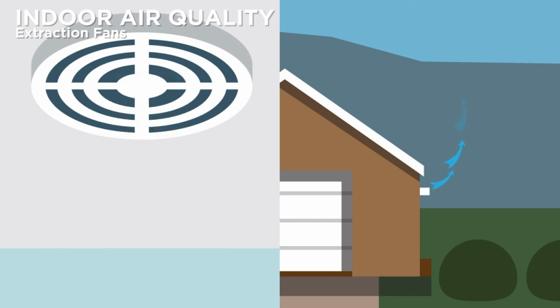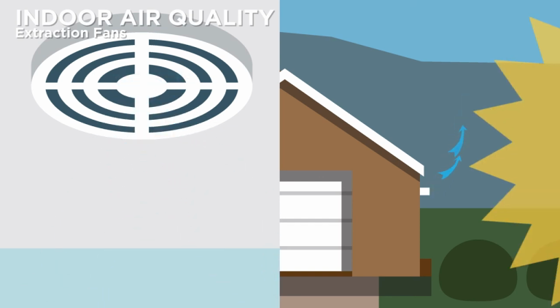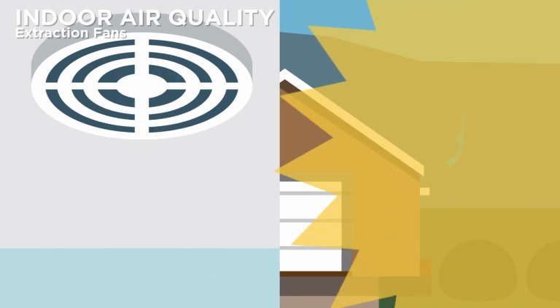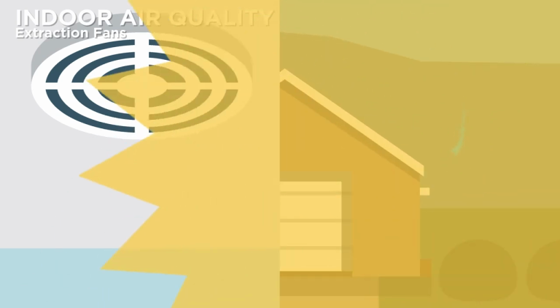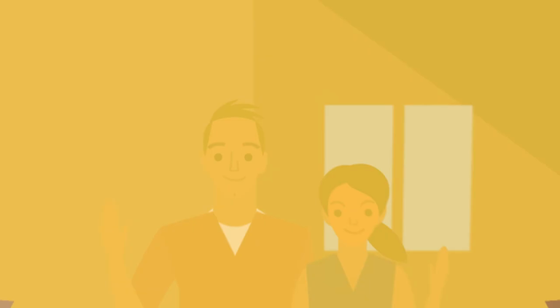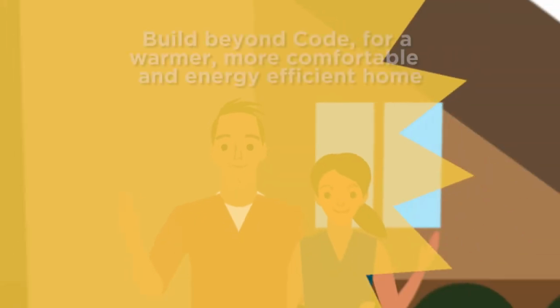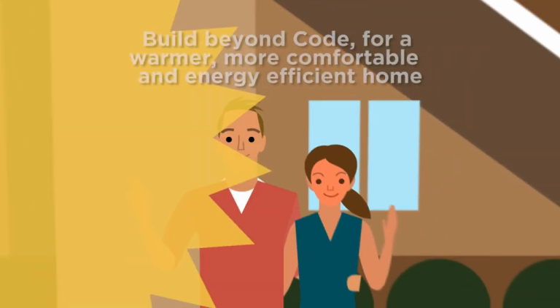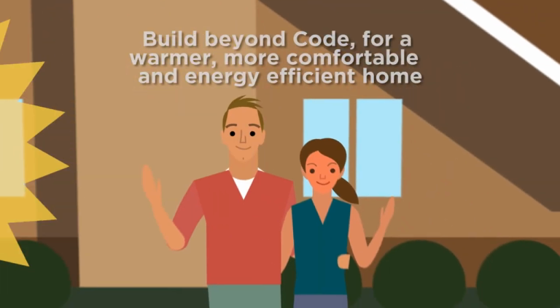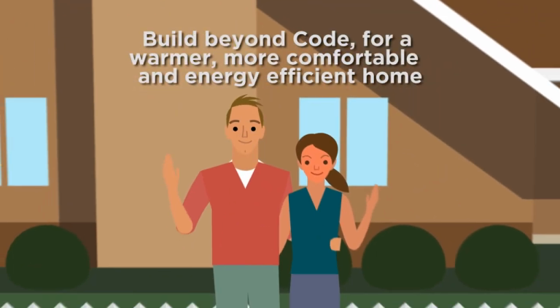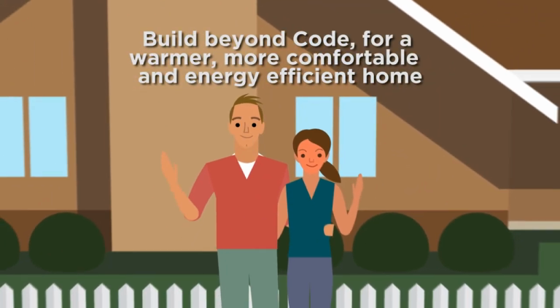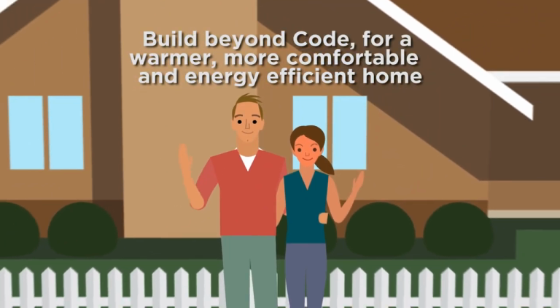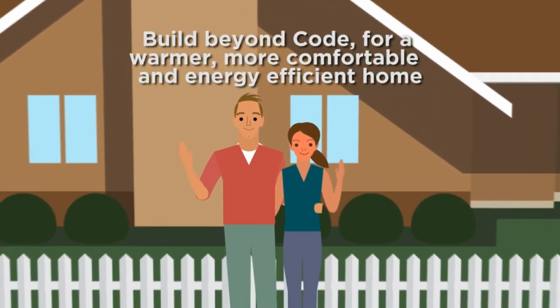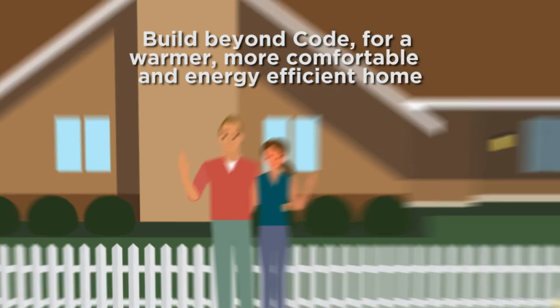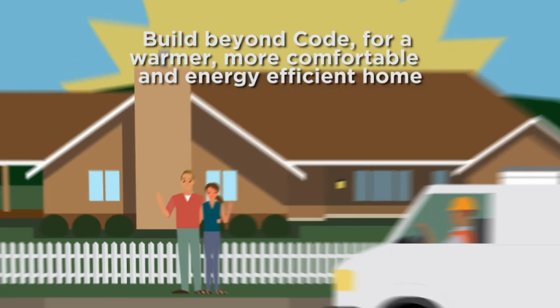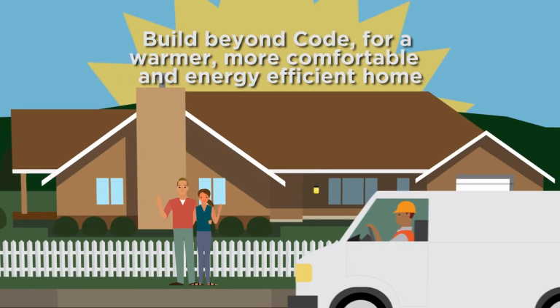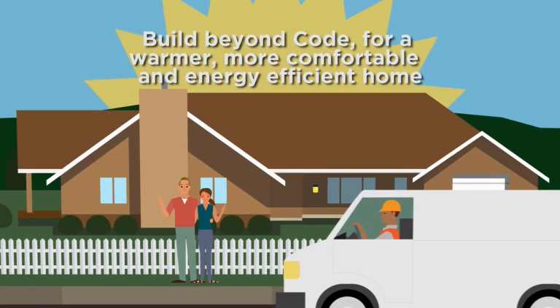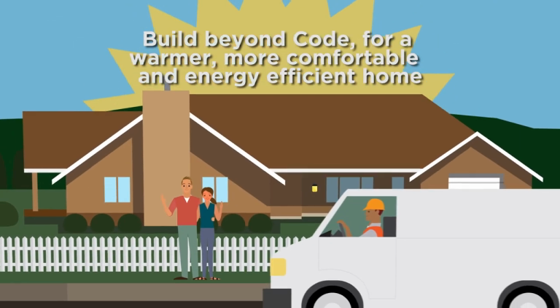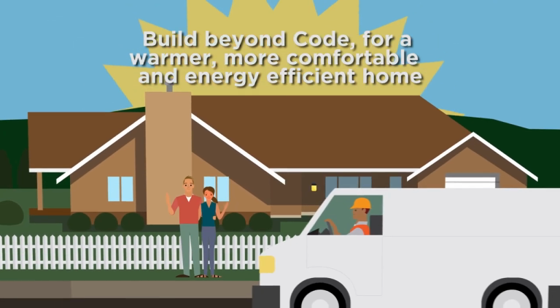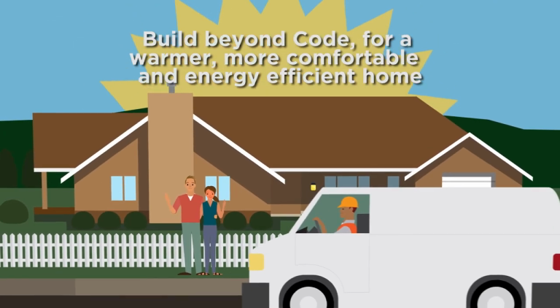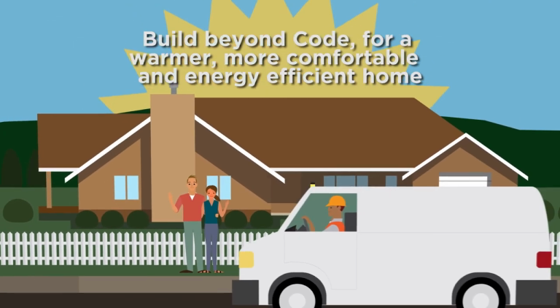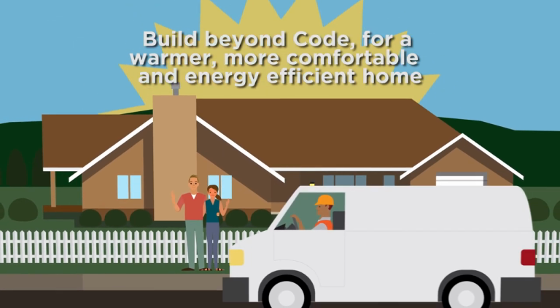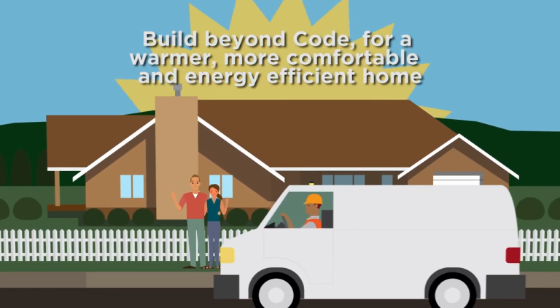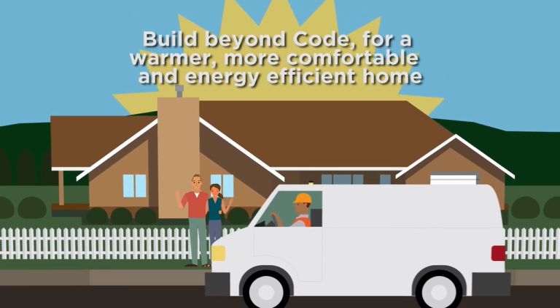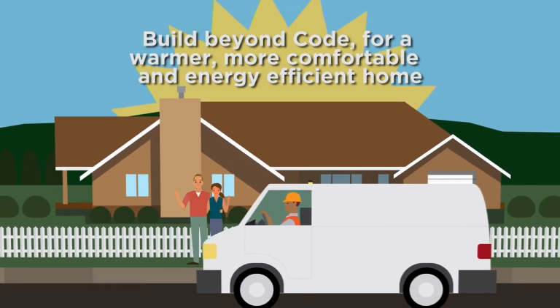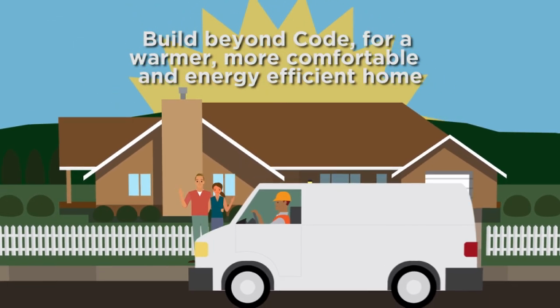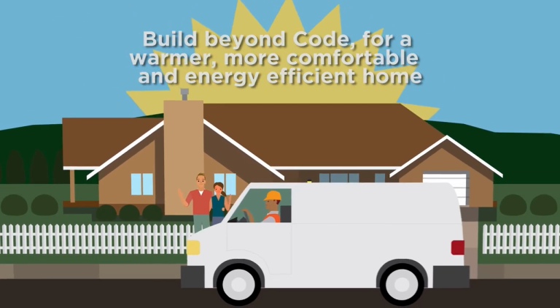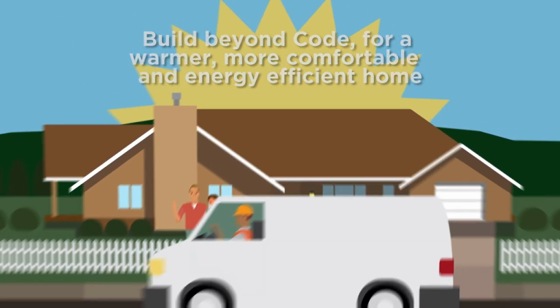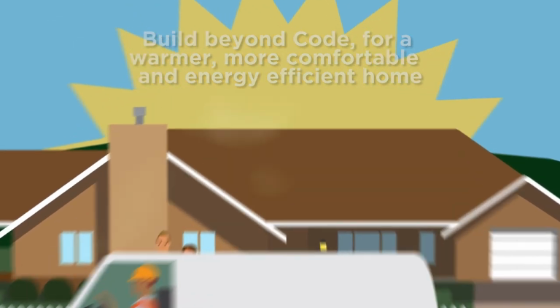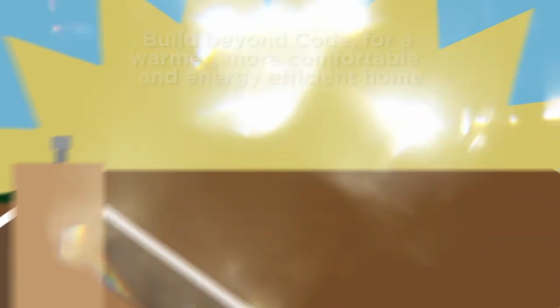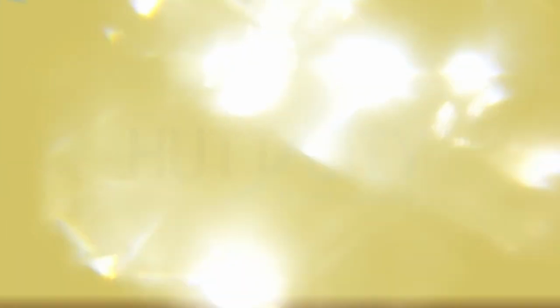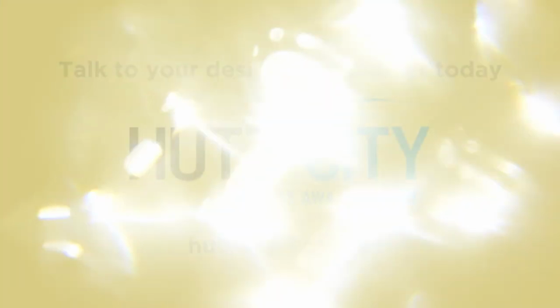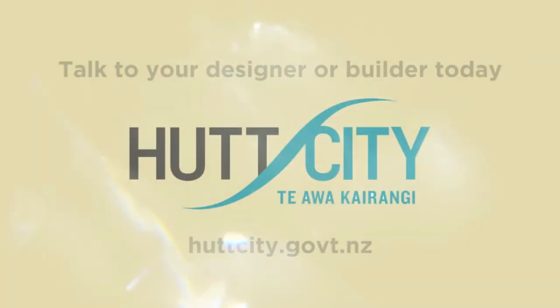Going beyond the minimum requirements of the building code means you can build an even more comfortable home that is pleasant to live in and cheaper to run.